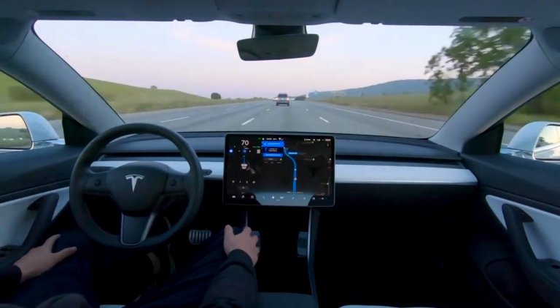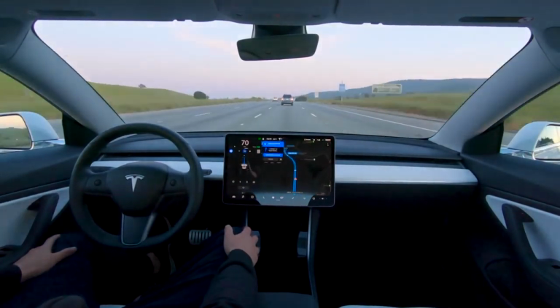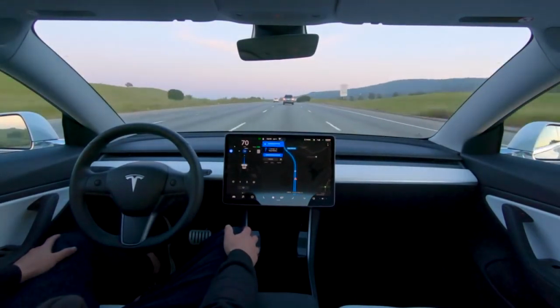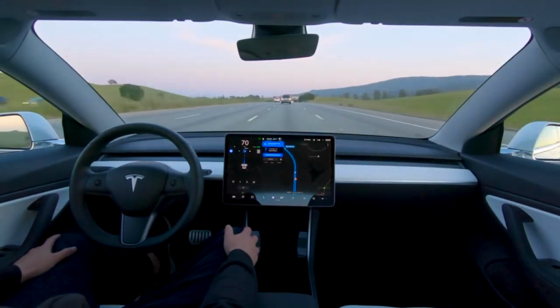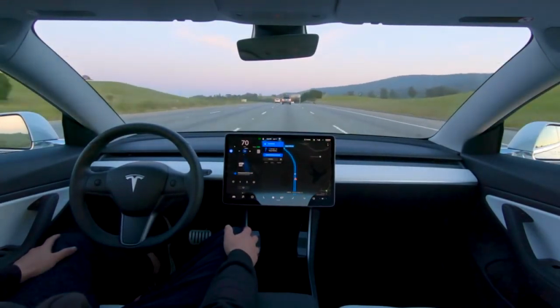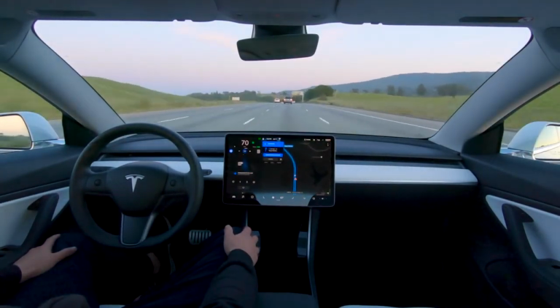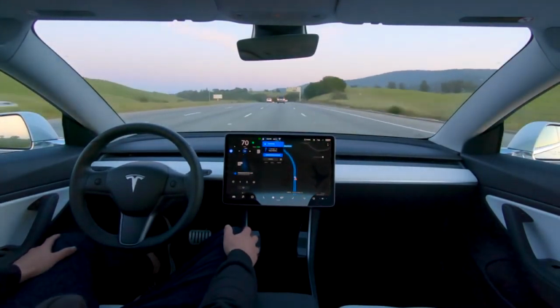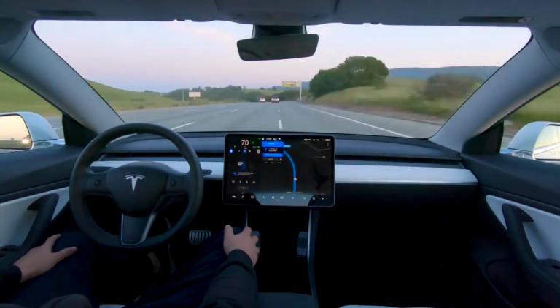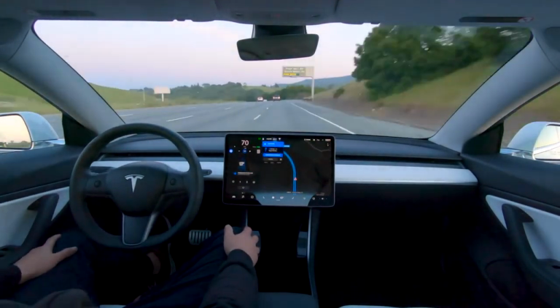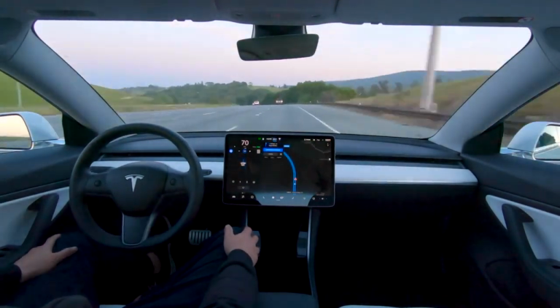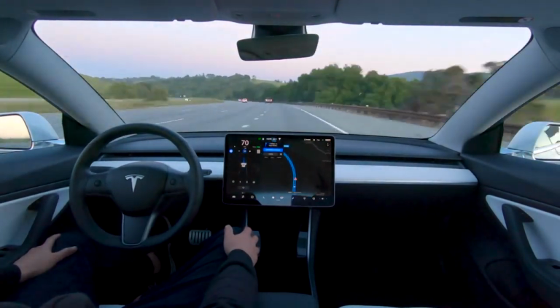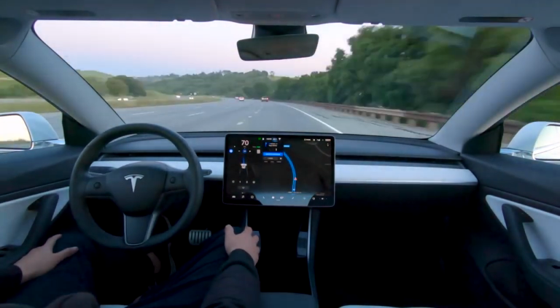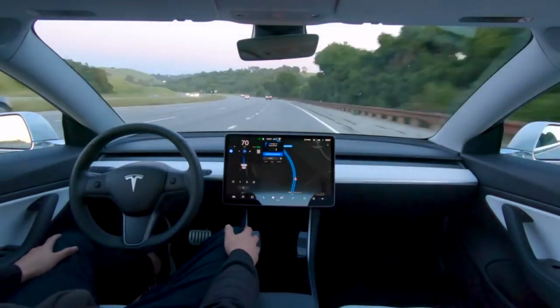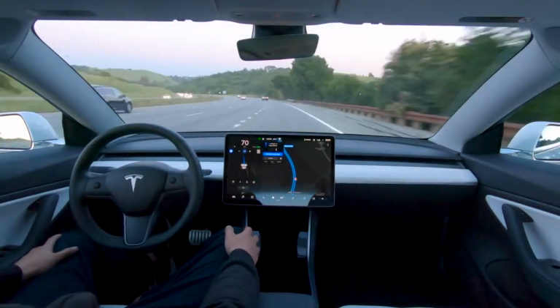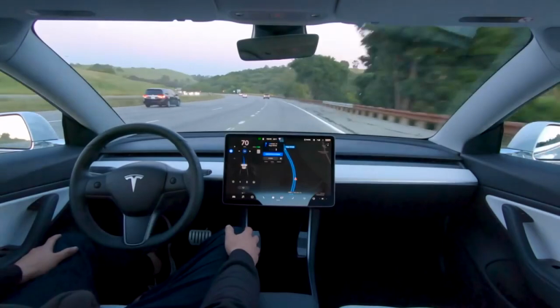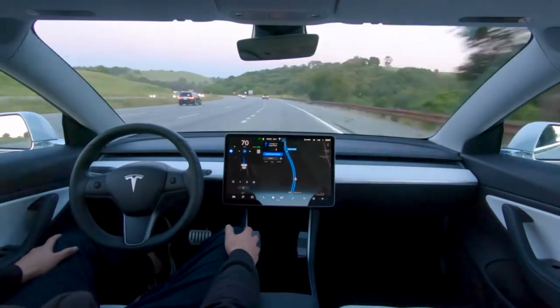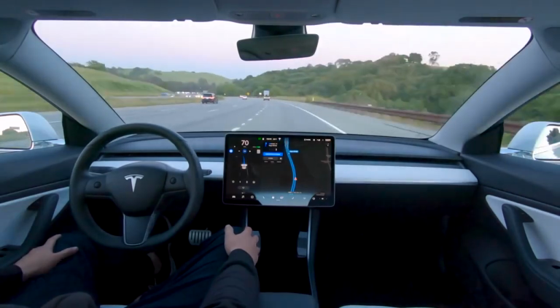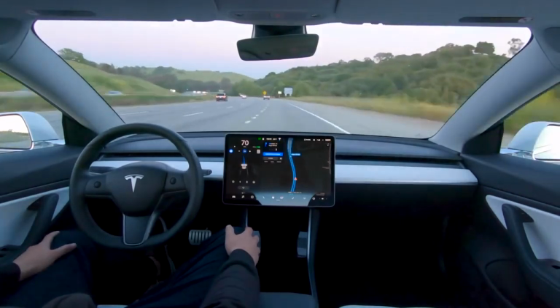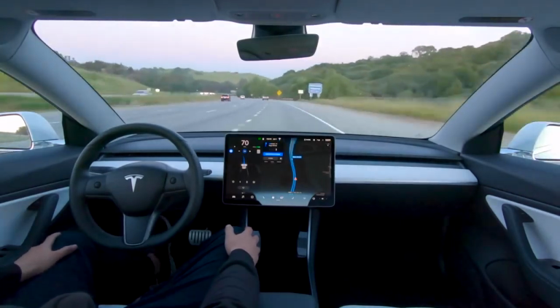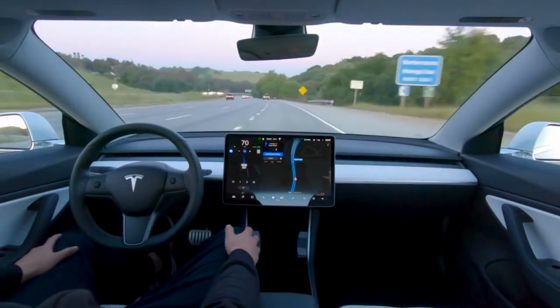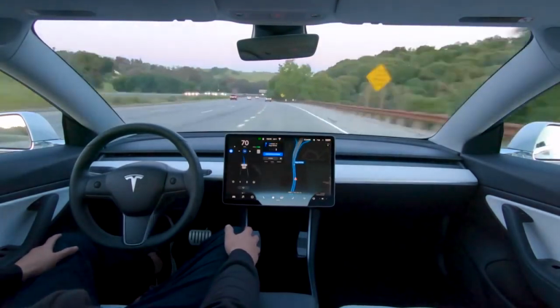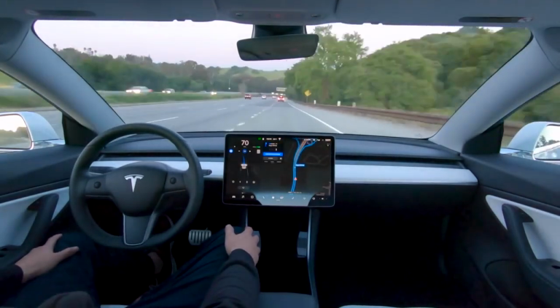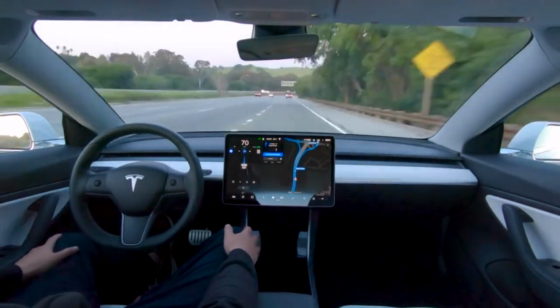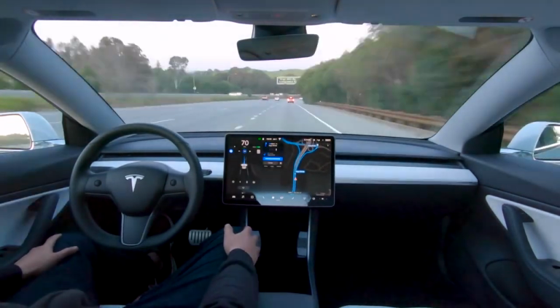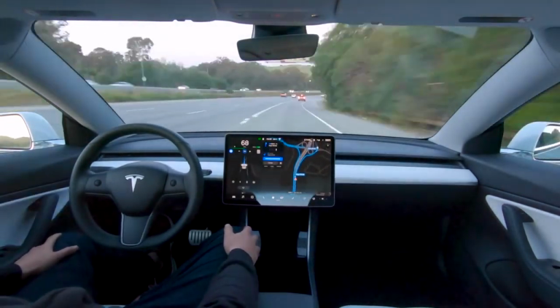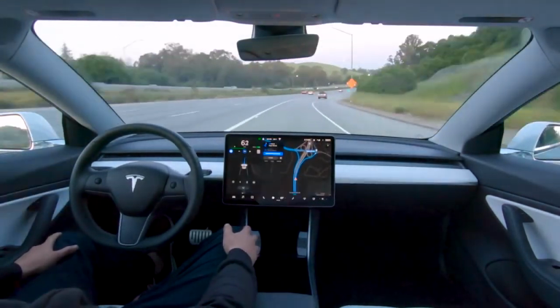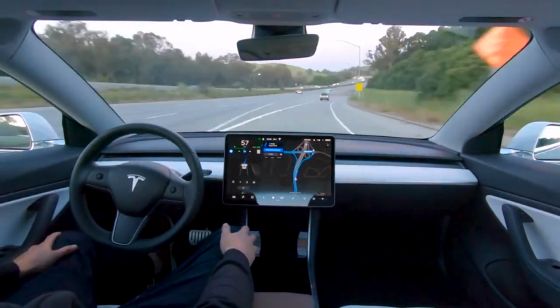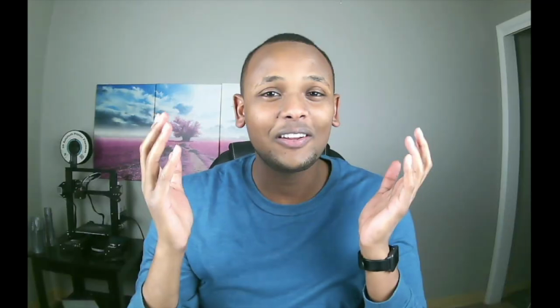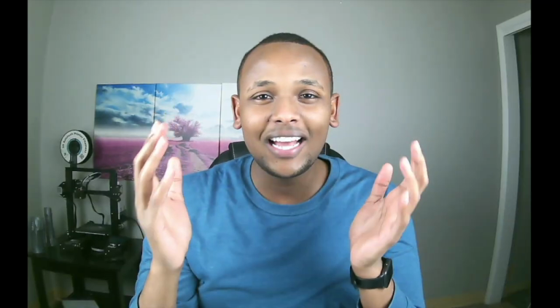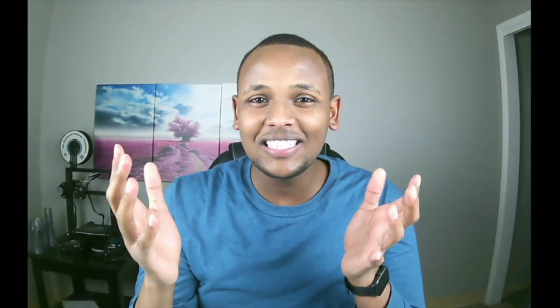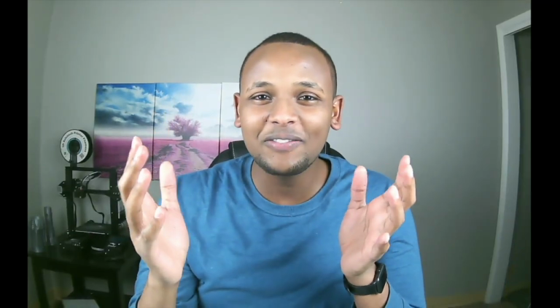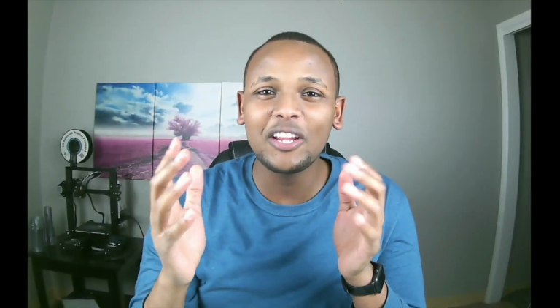To enable Mad Max, you can go to Controls, then Autopilot, then Customize Navigation on Autopilot.